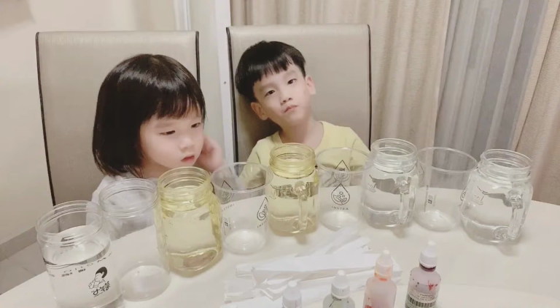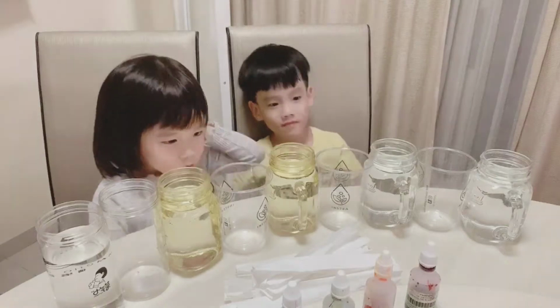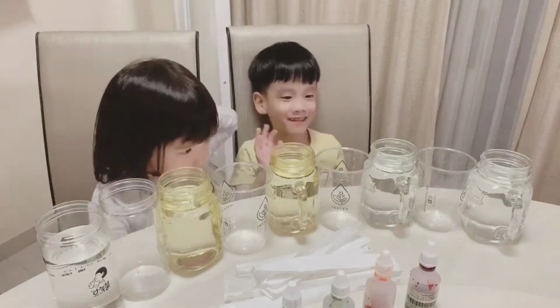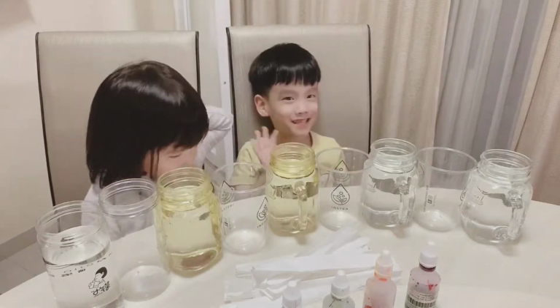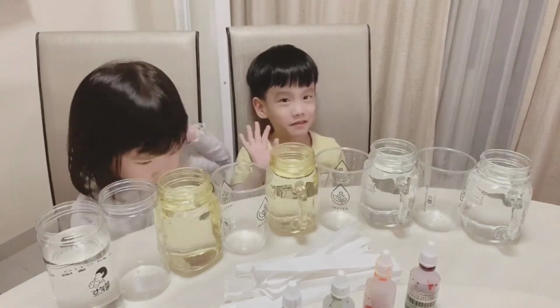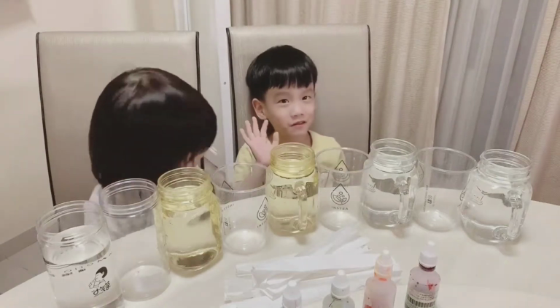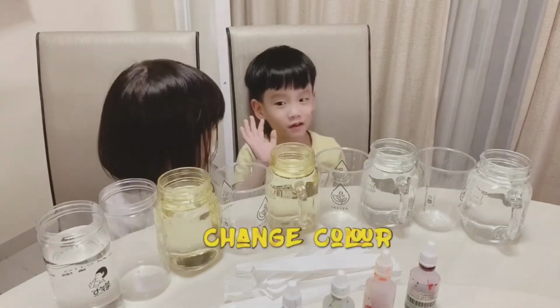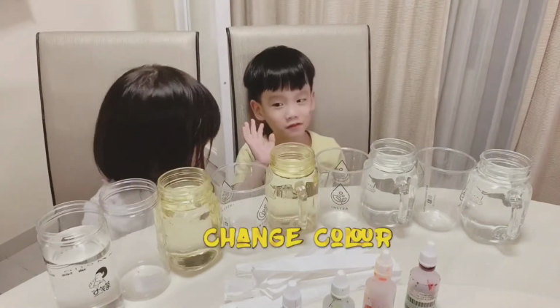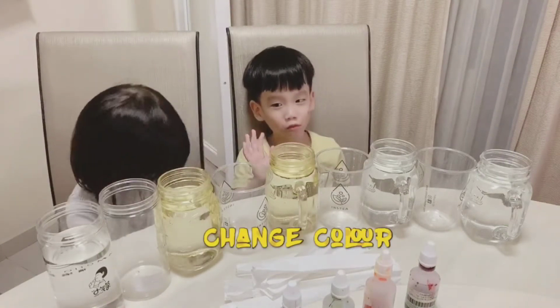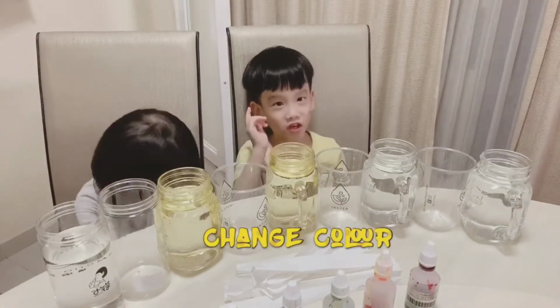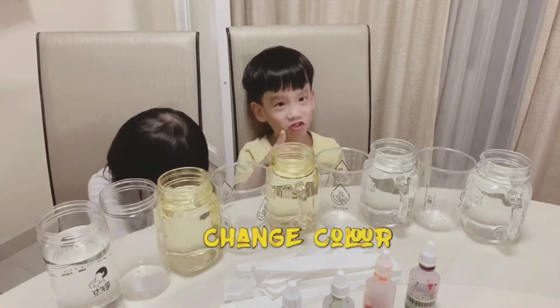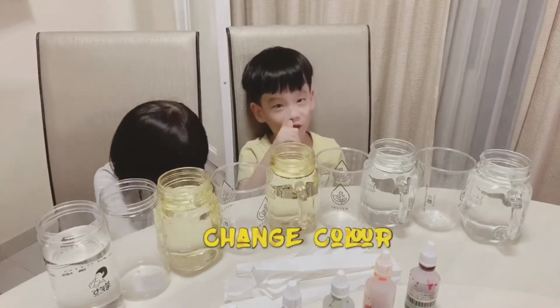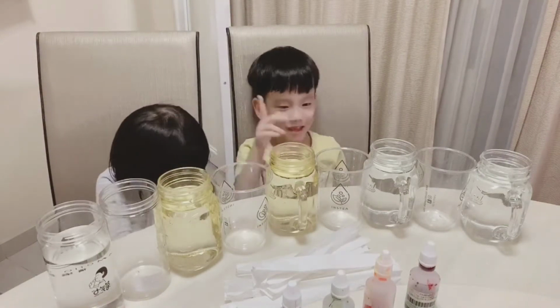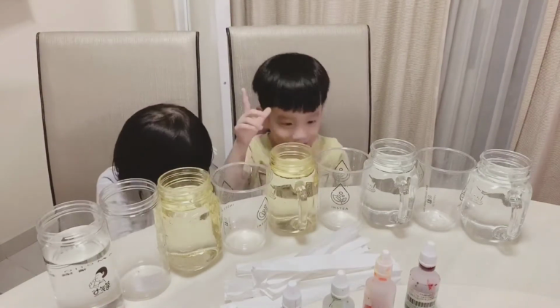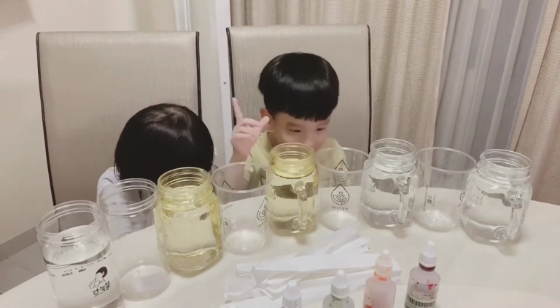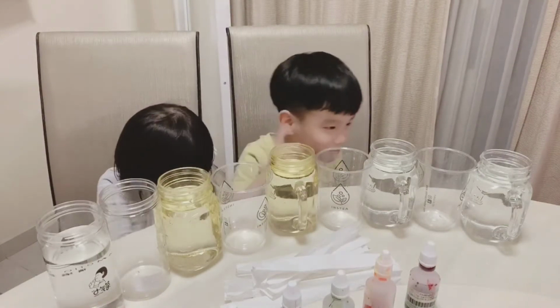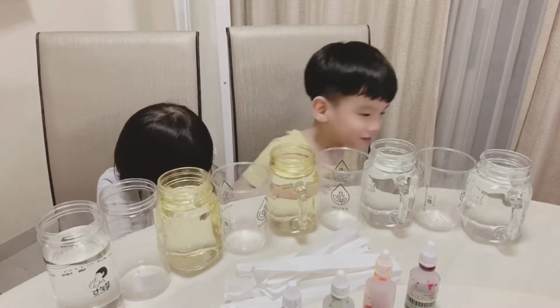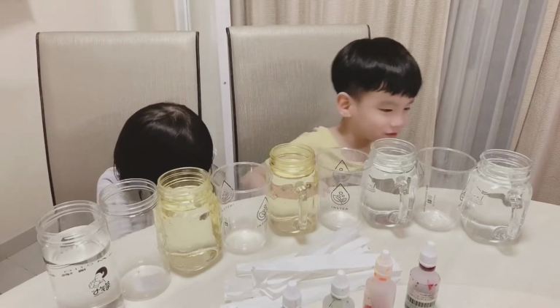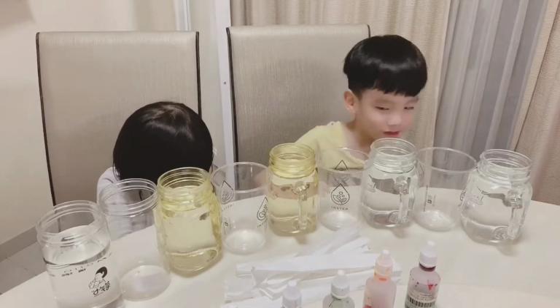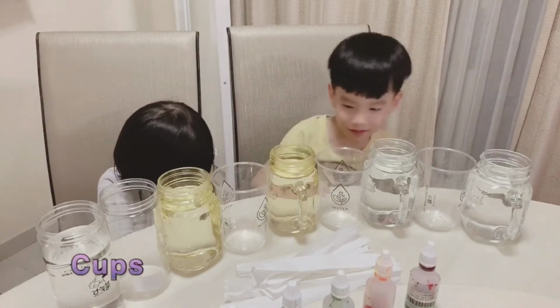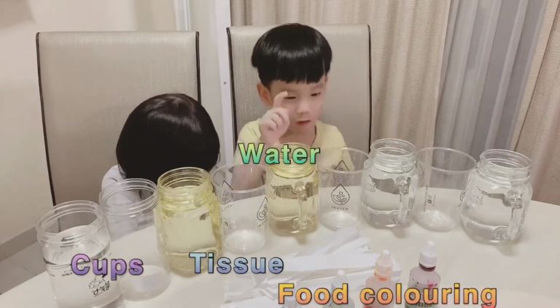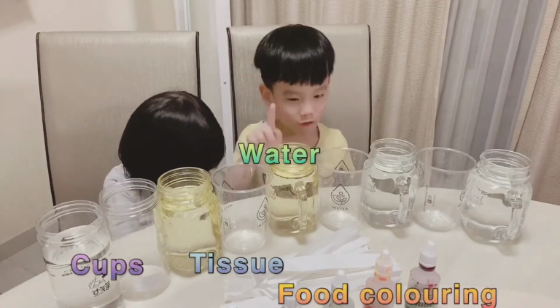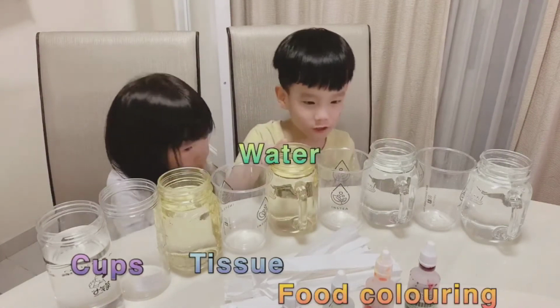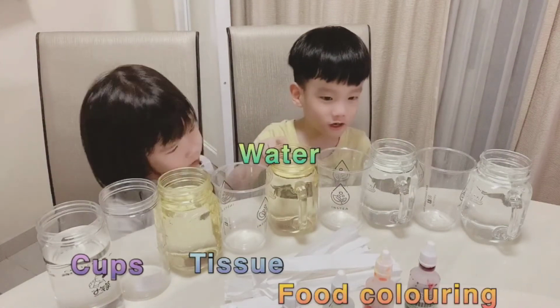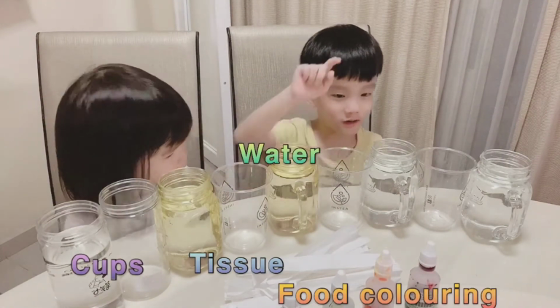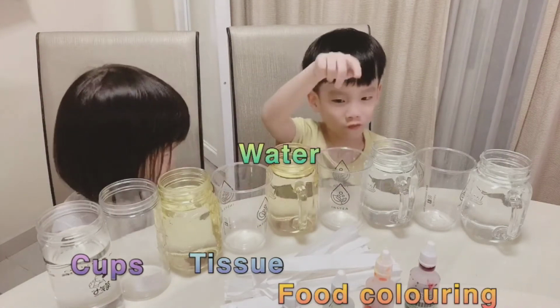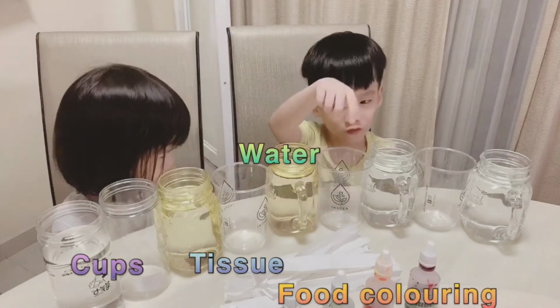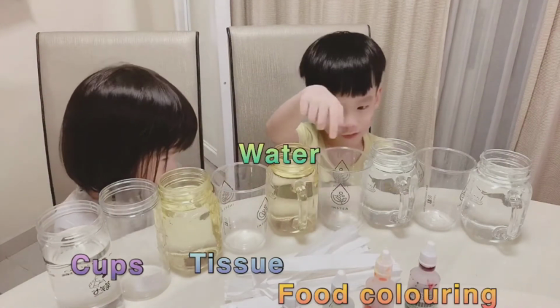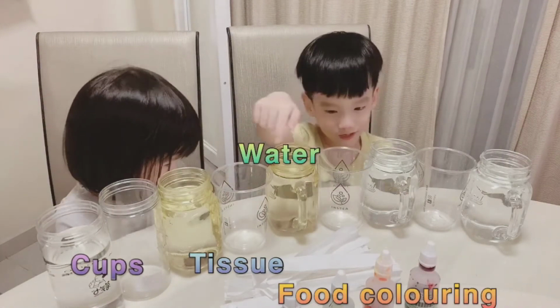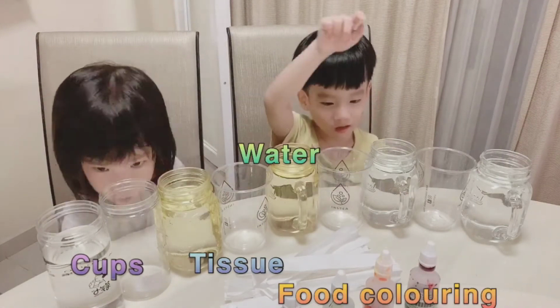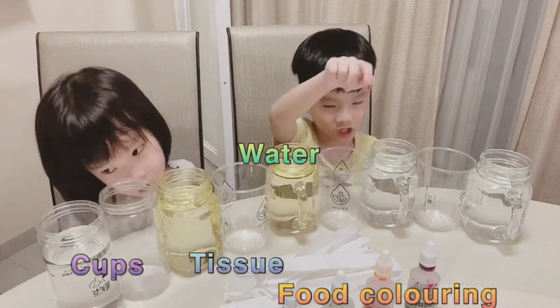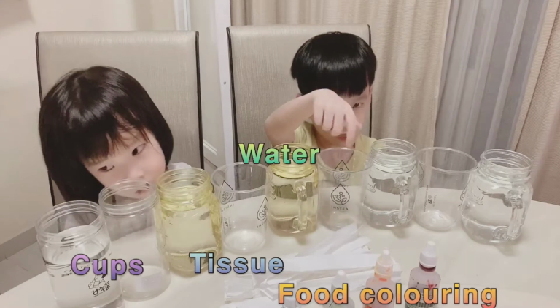Hey guys, today we're going to do change colour. And these are the ingredients: water, colouring, tissue.